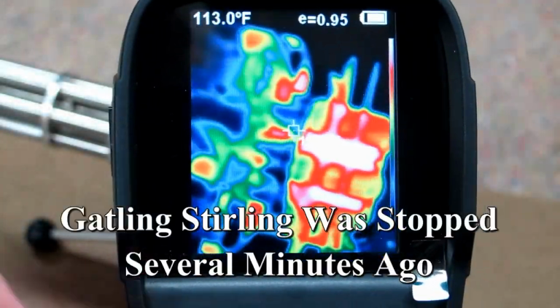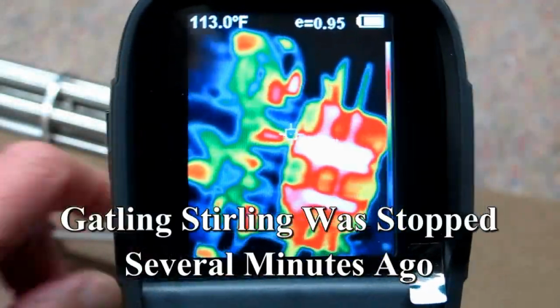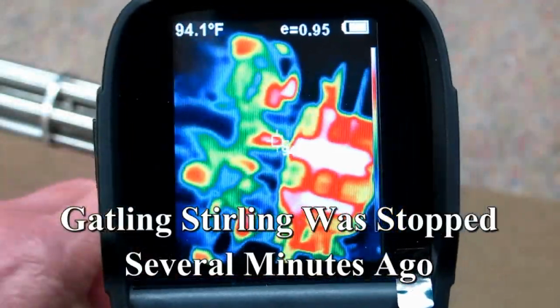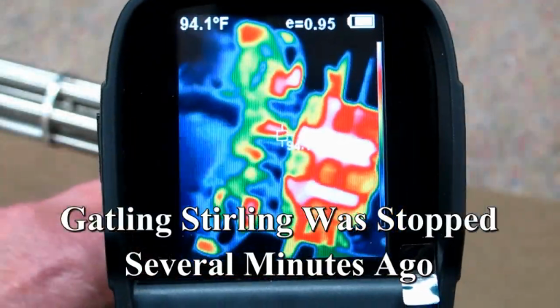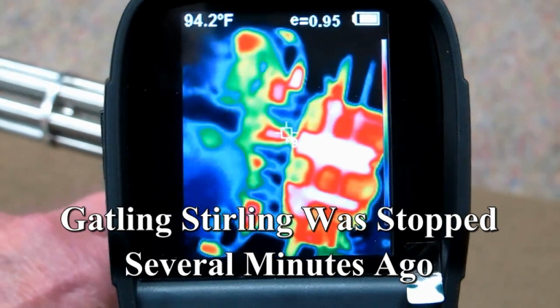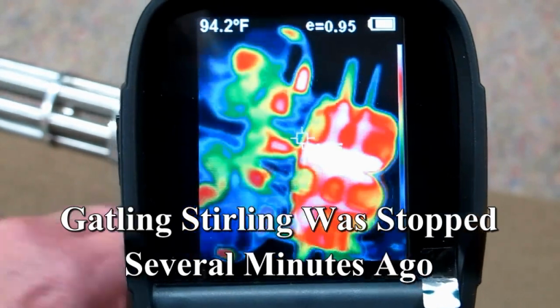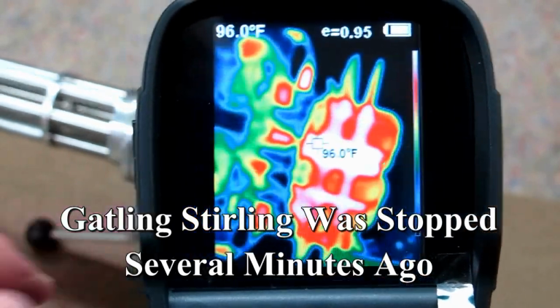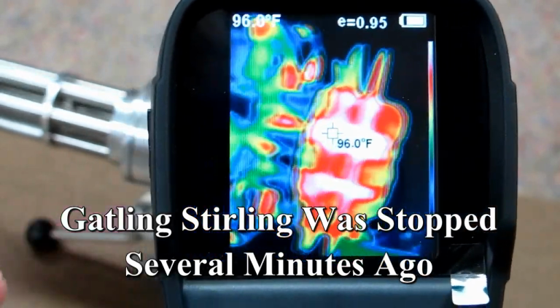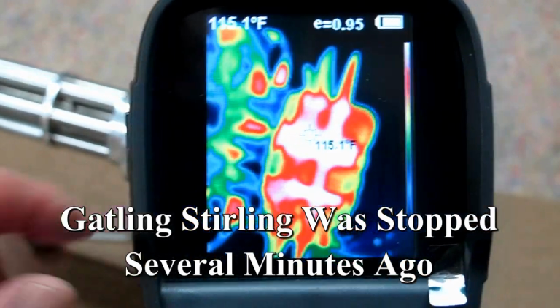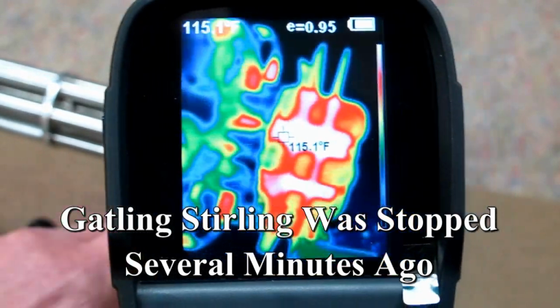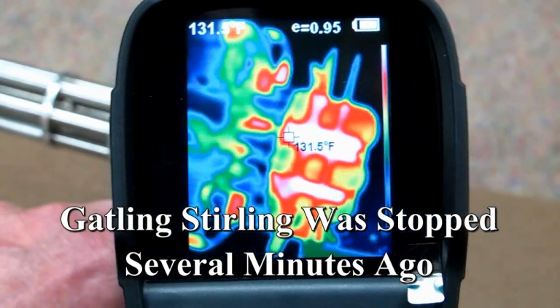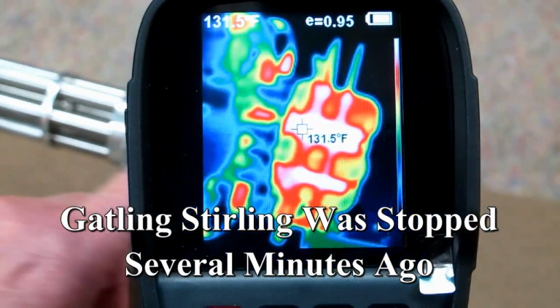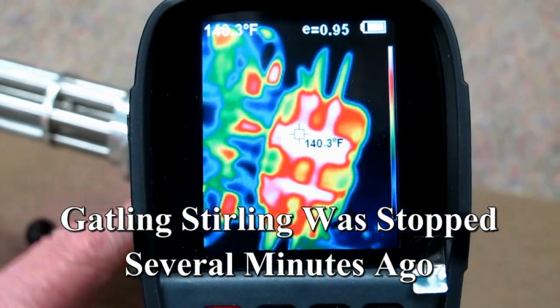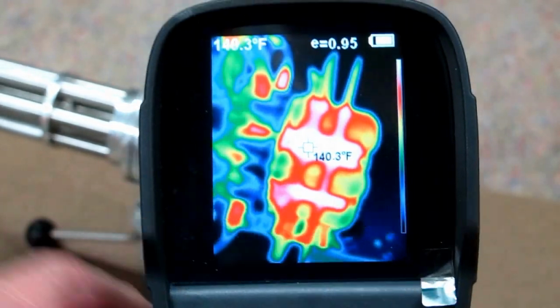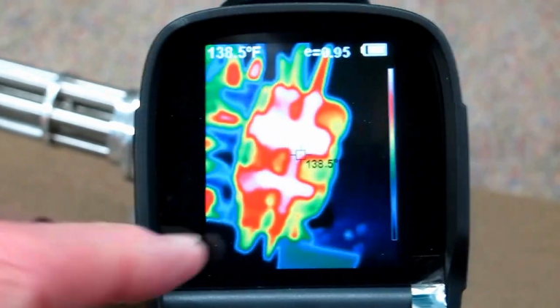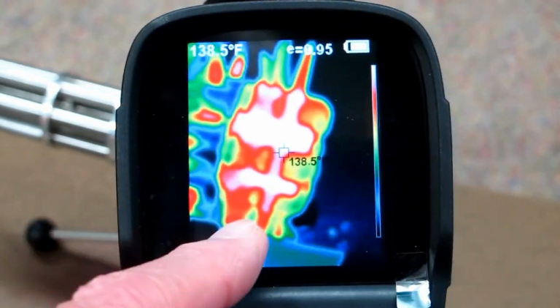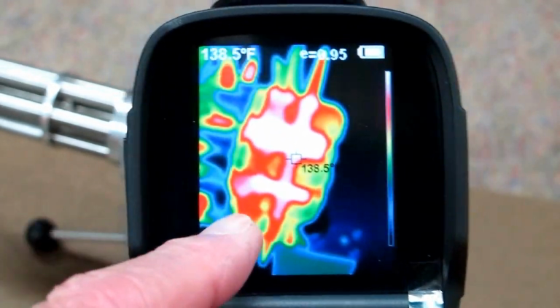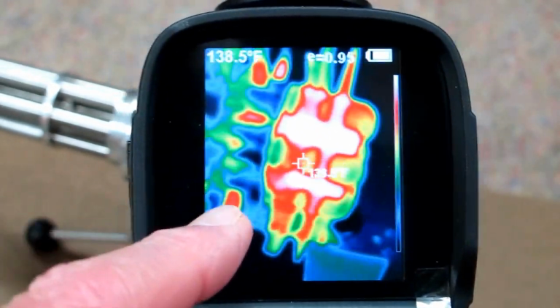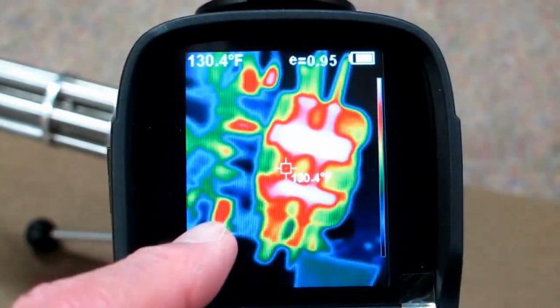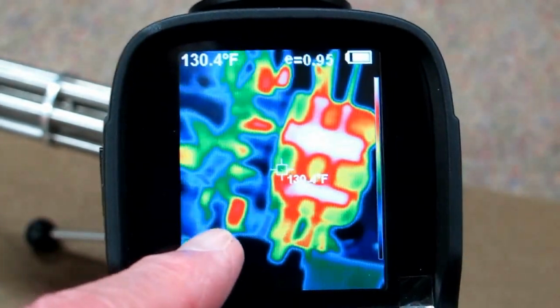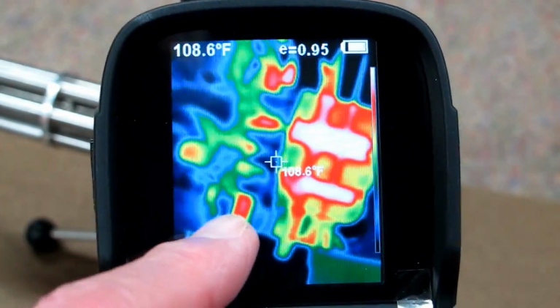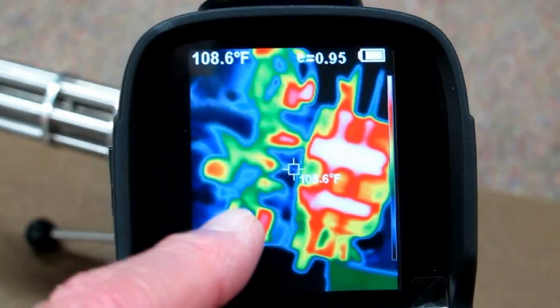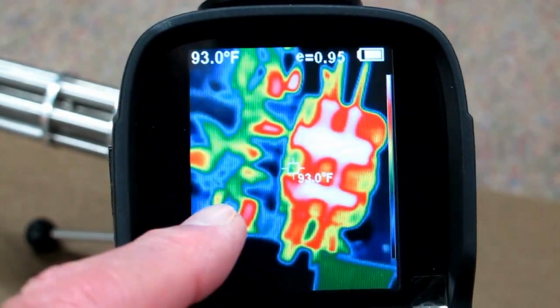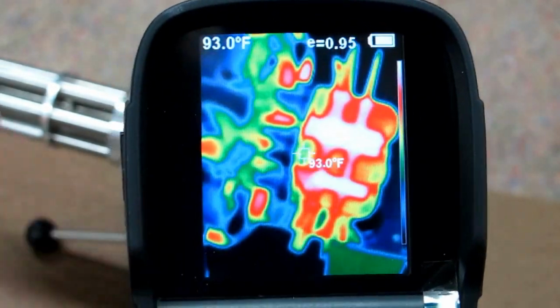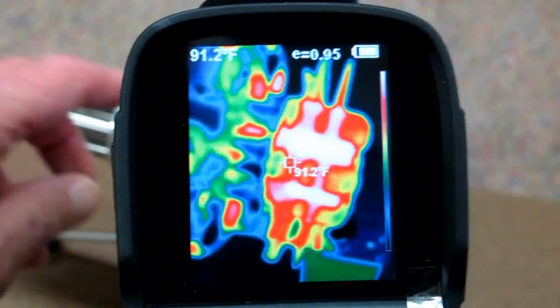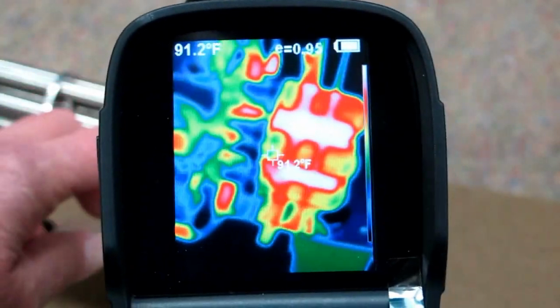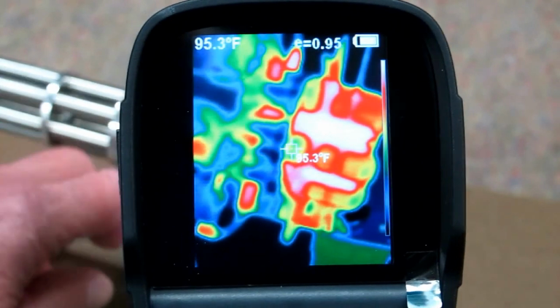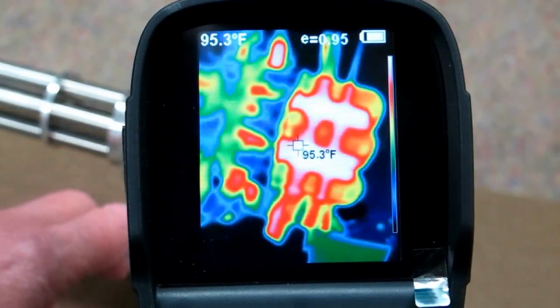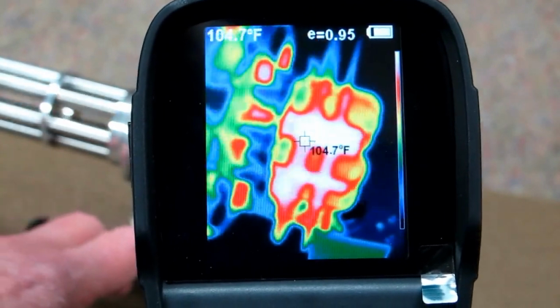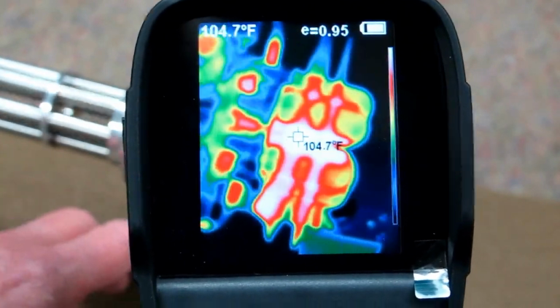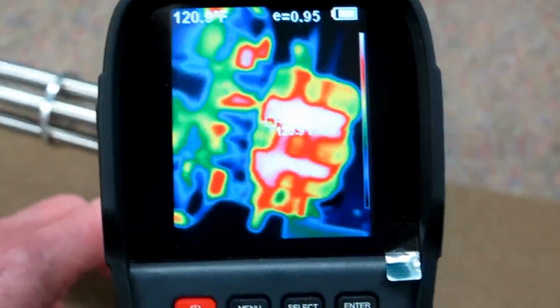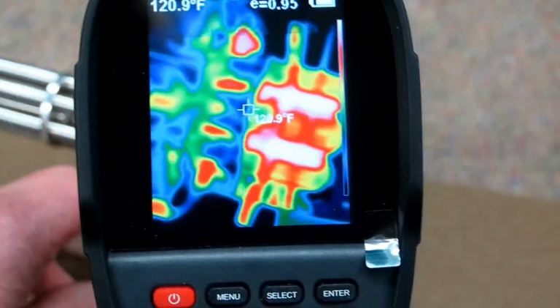You can see the displacers are hot and the silicone tubes leading to each cylinder, and the cylinders have been heating up.